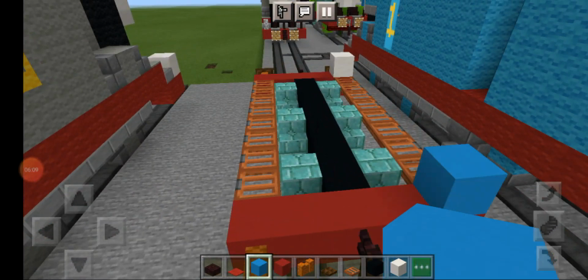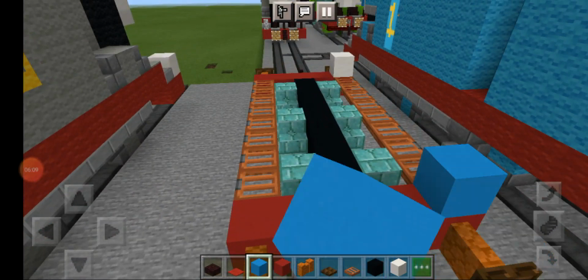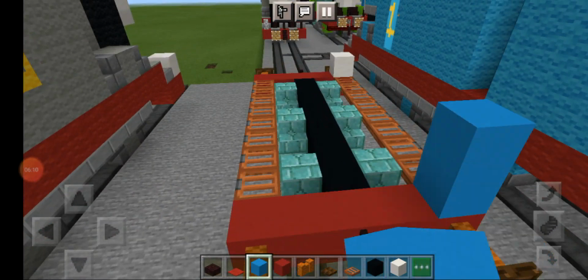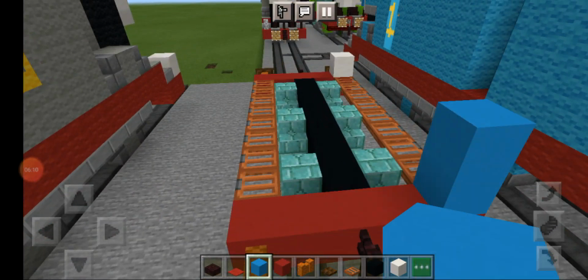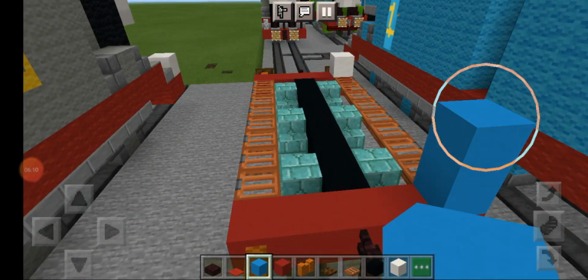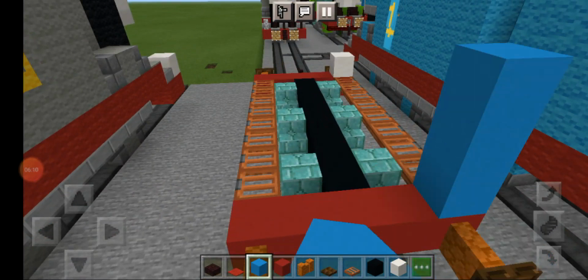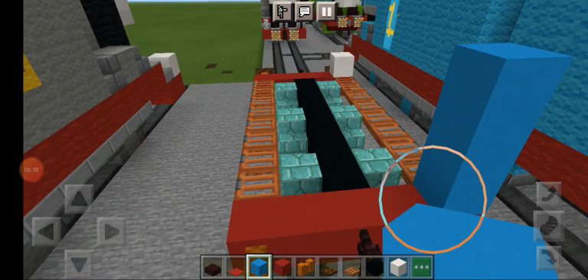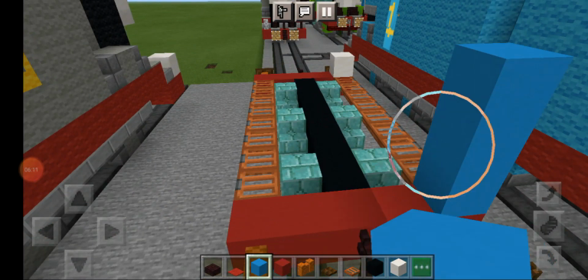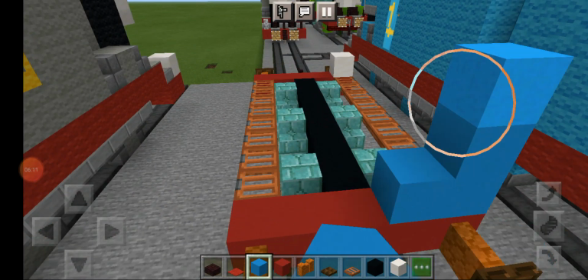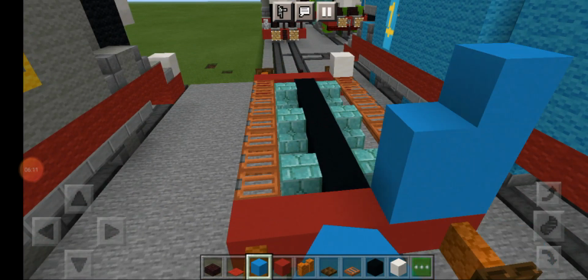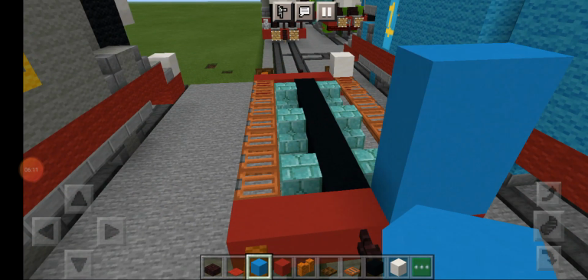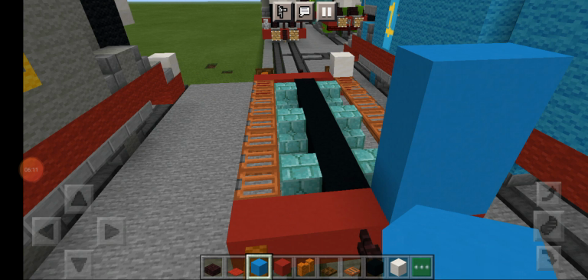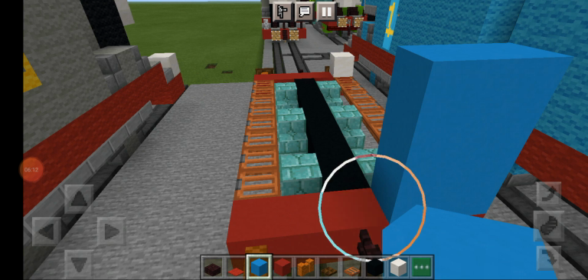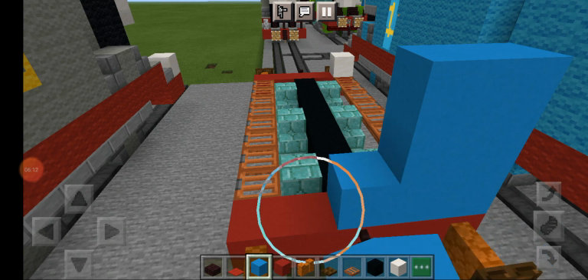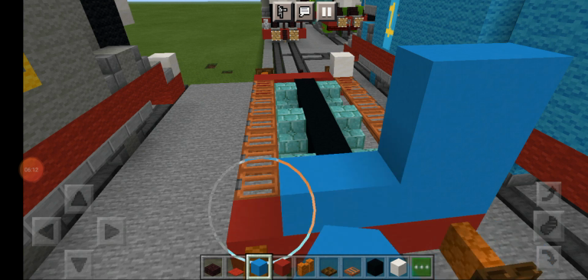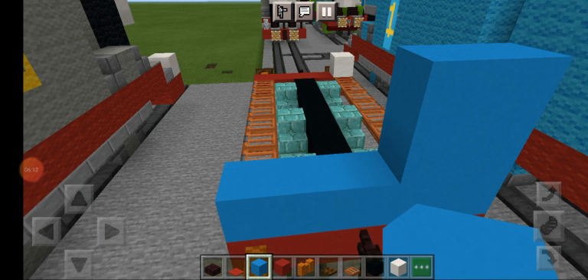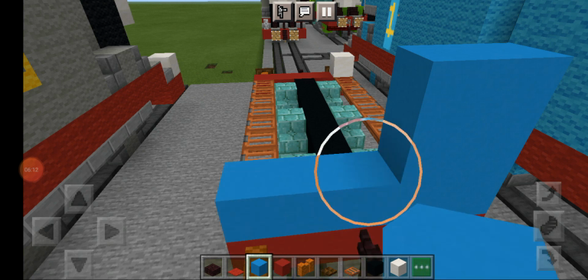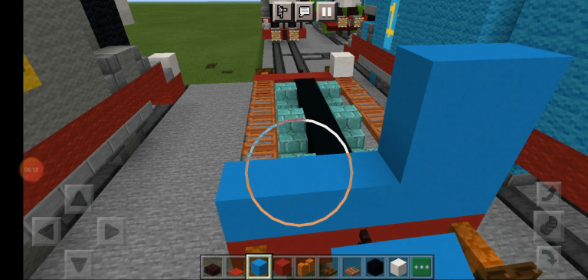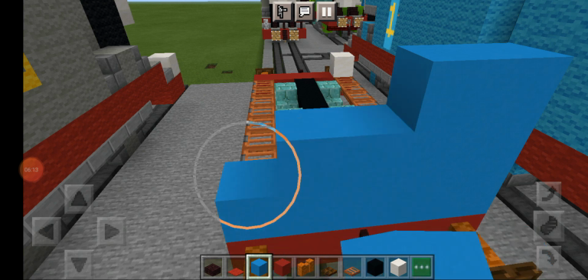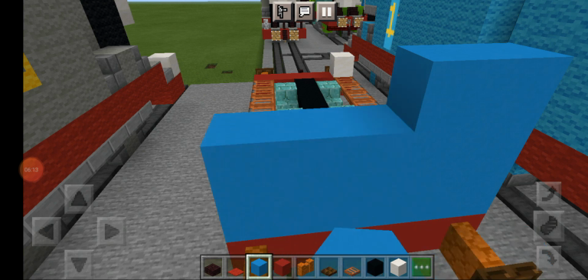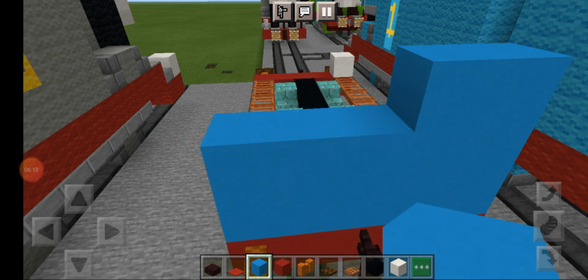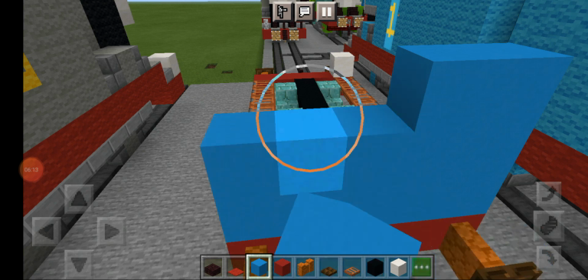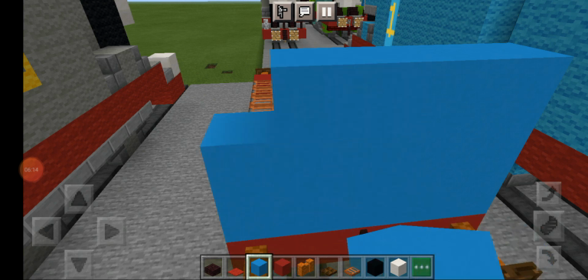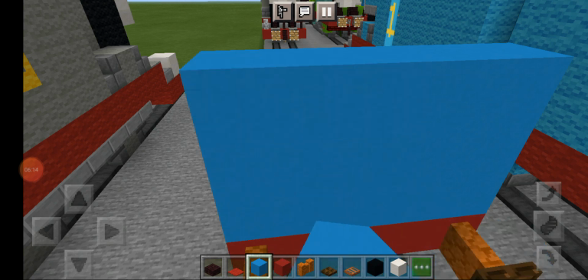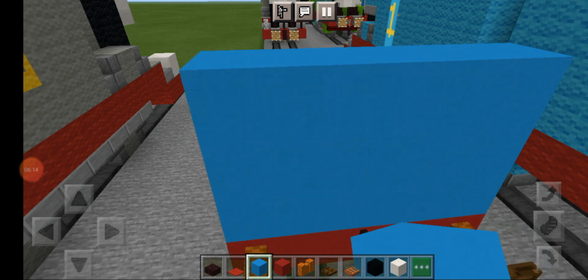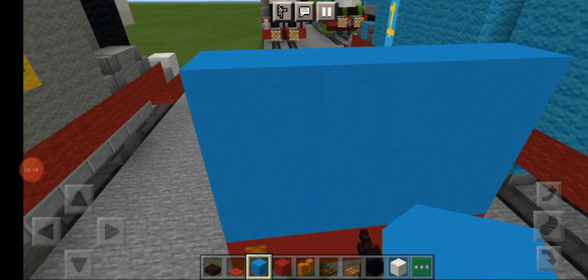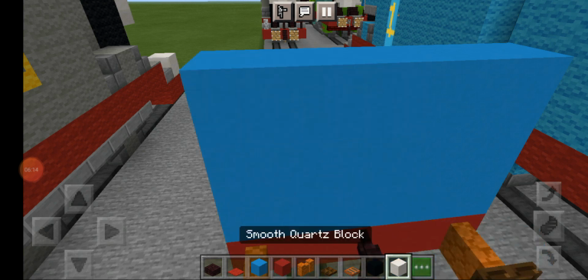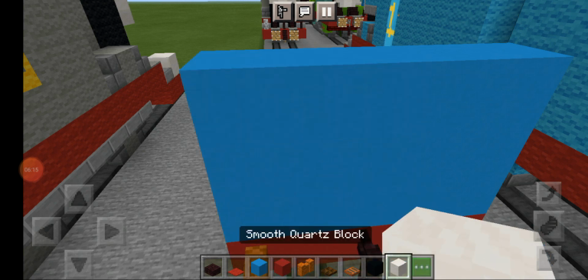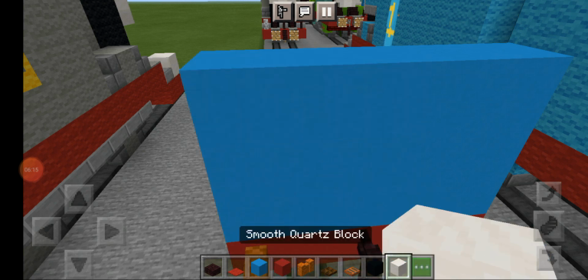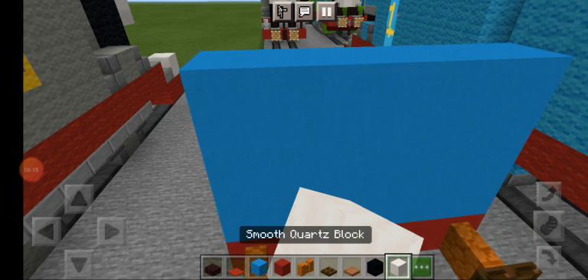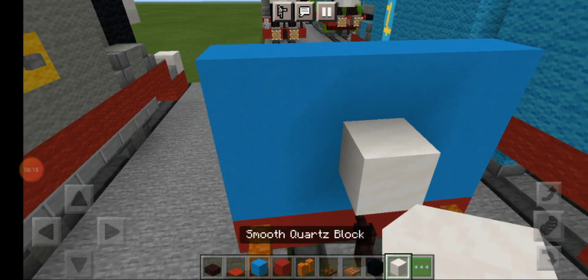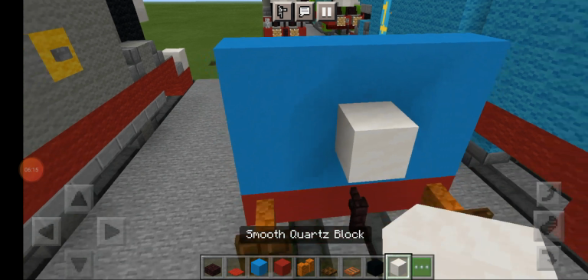Now go to the very back and make this a three by five. Add the lamp here.